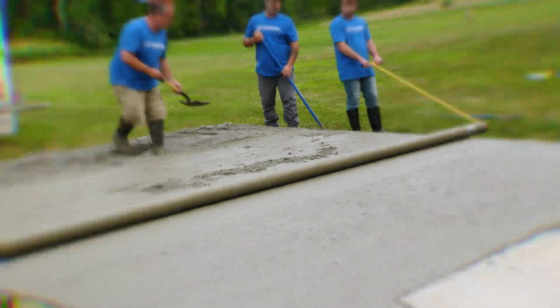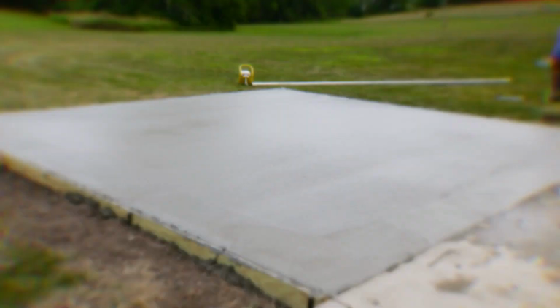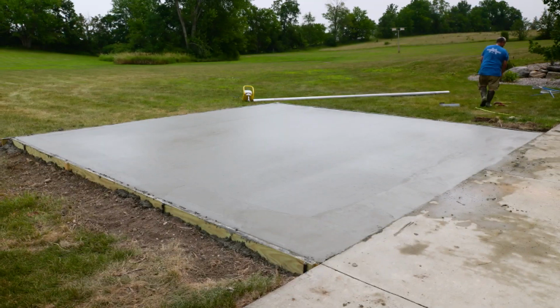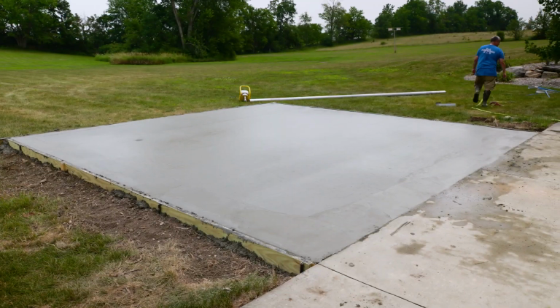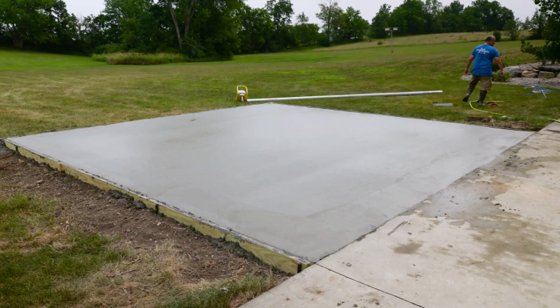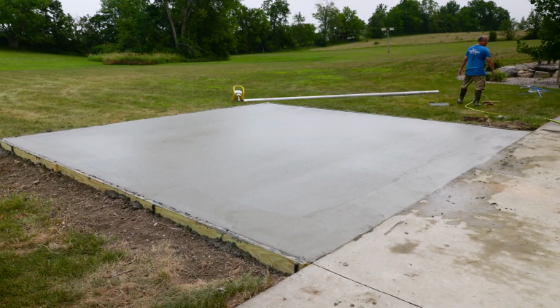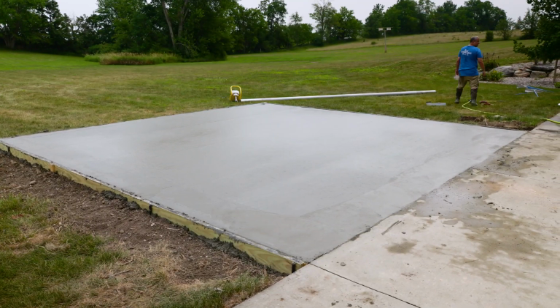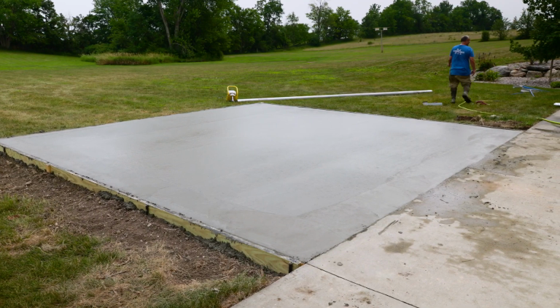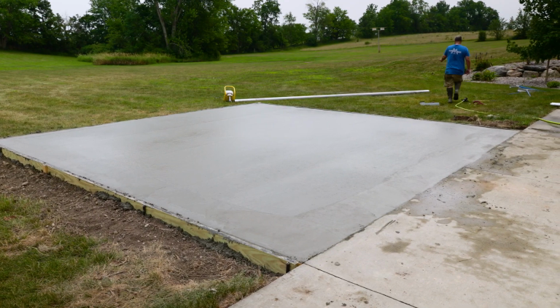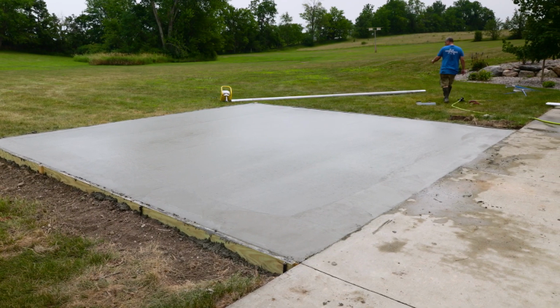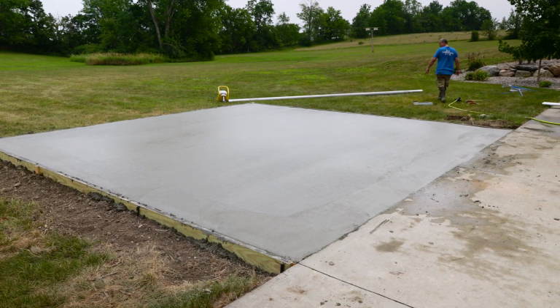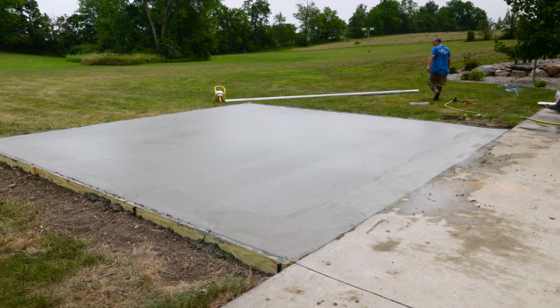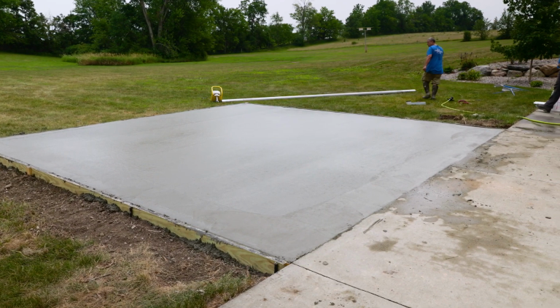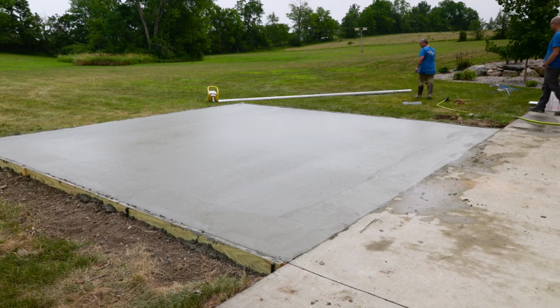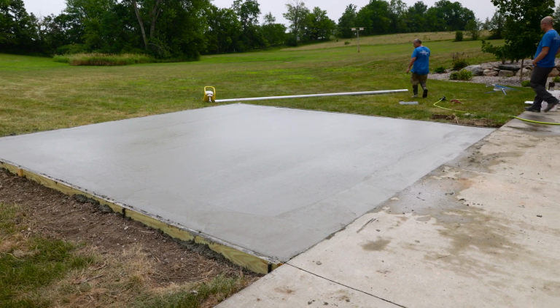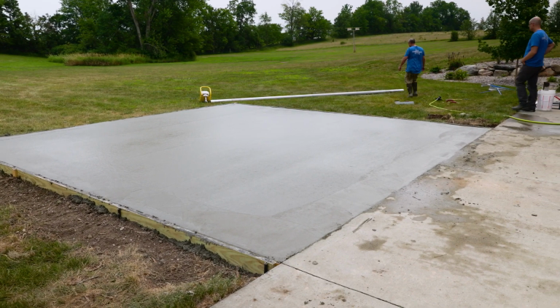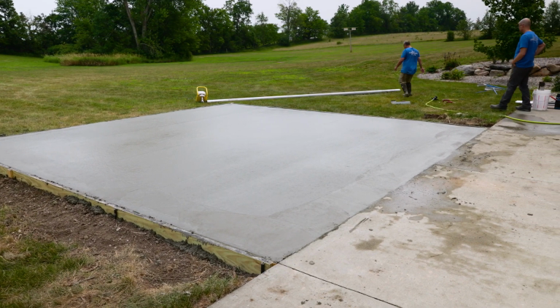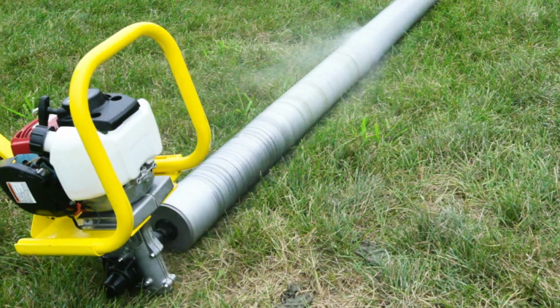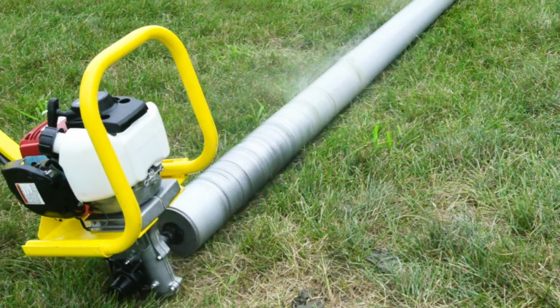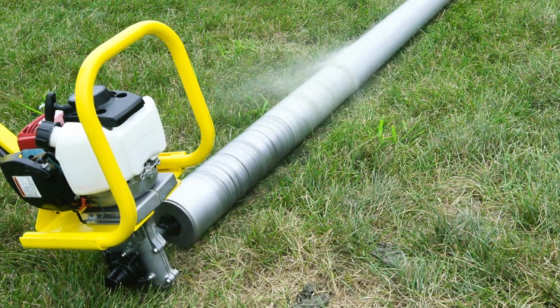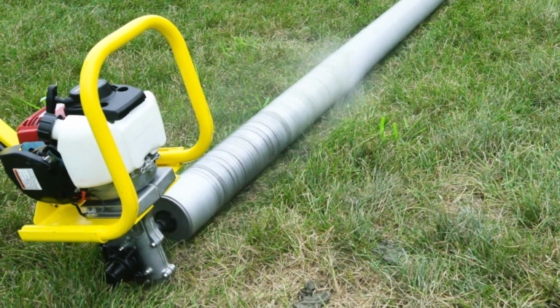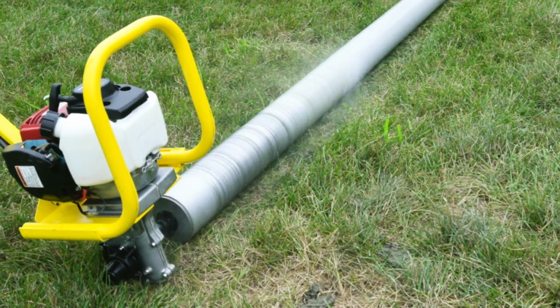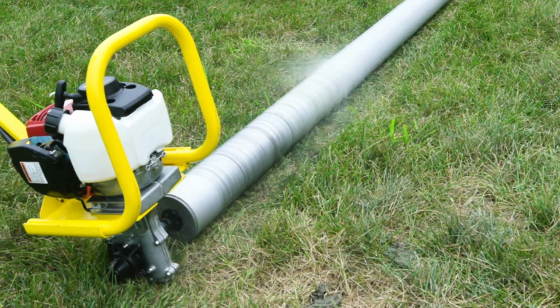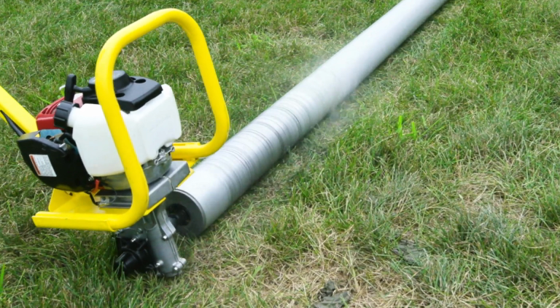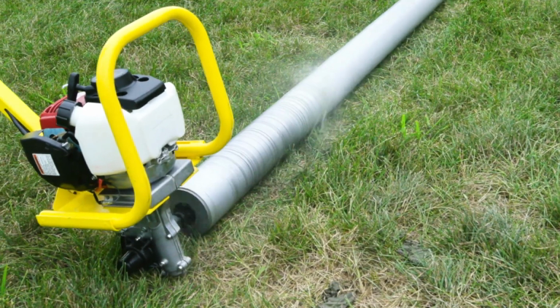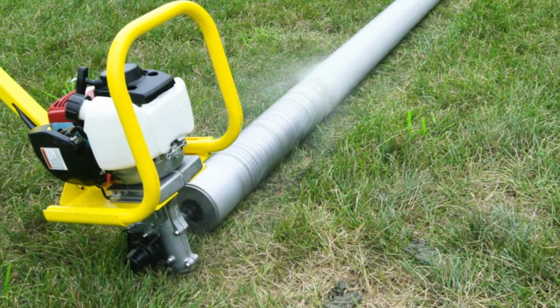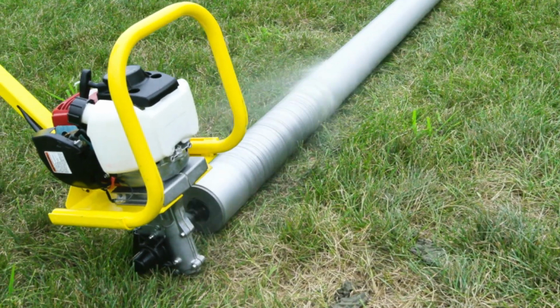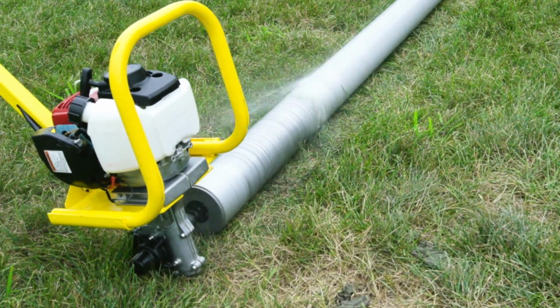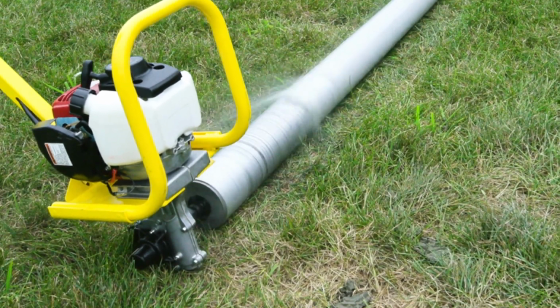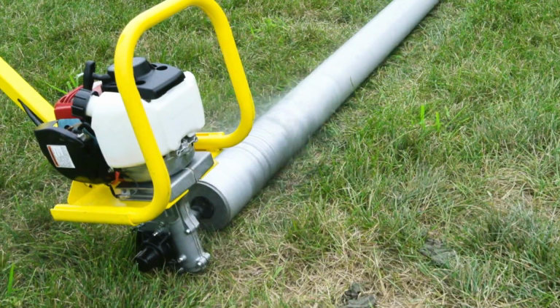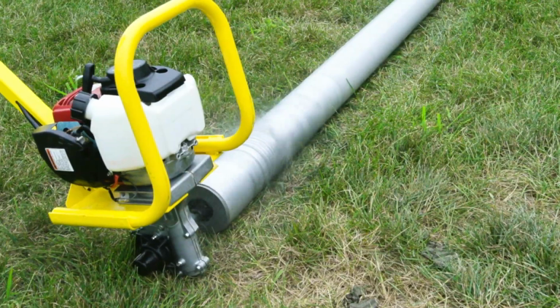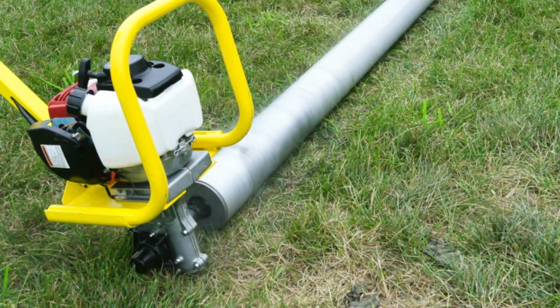Once the screed is complete, cleanup is easy. Just spray the pipe with a water hose as it spins.